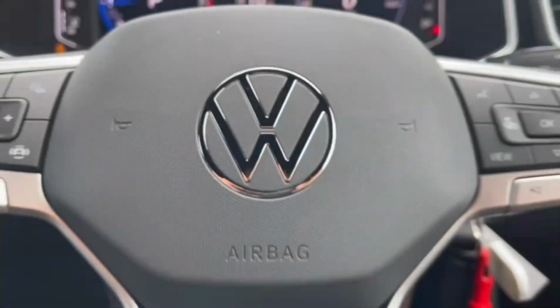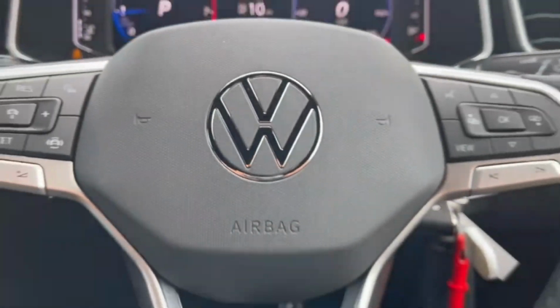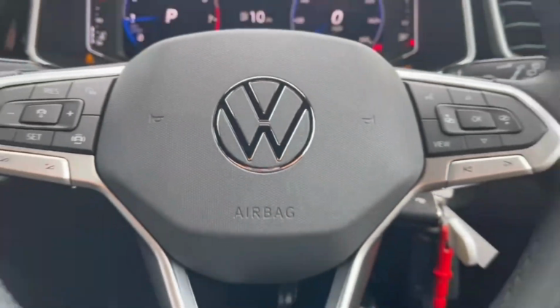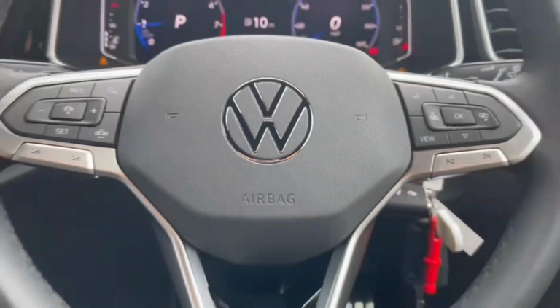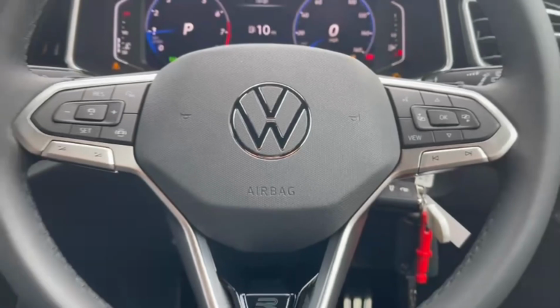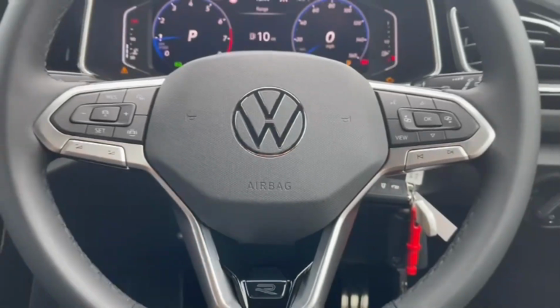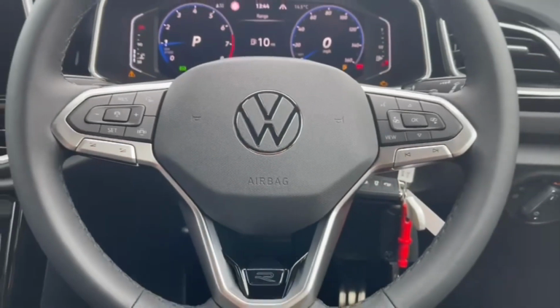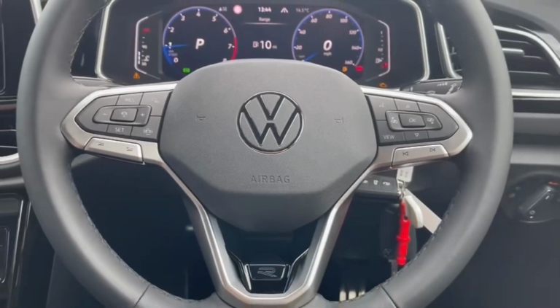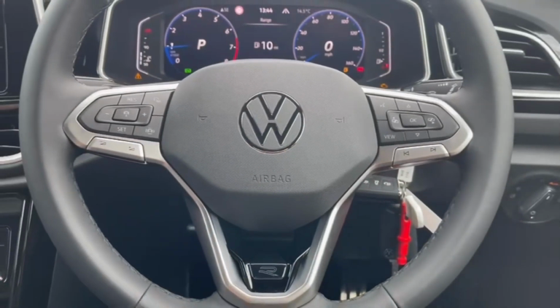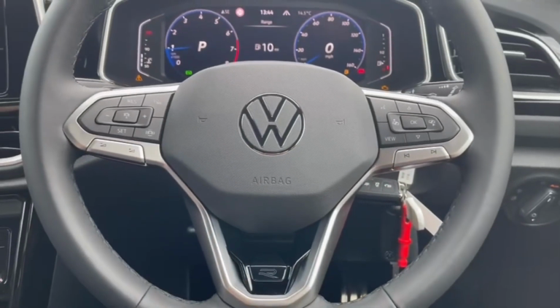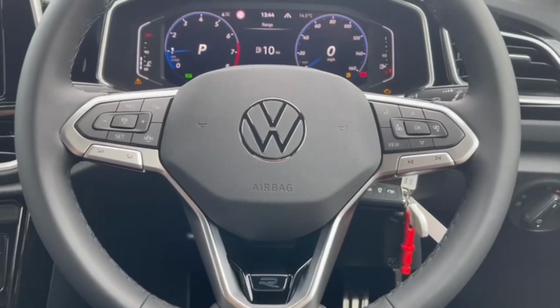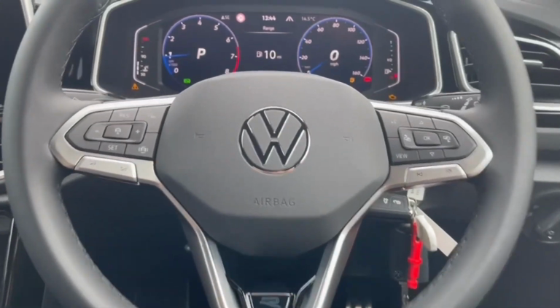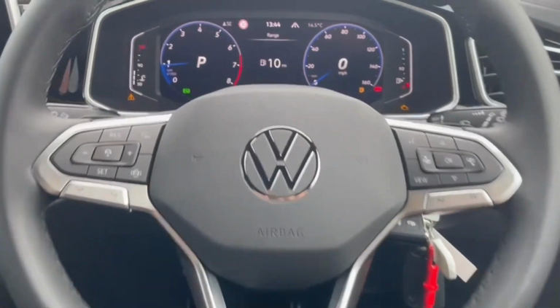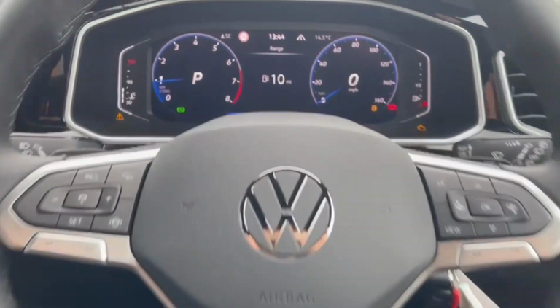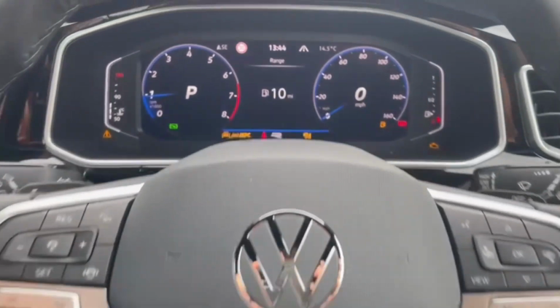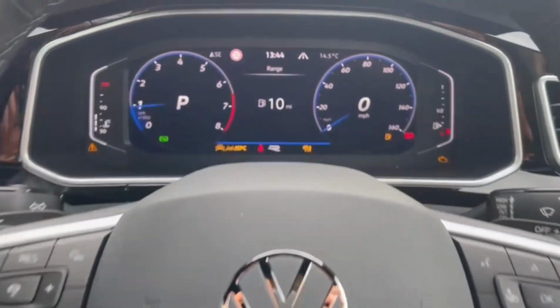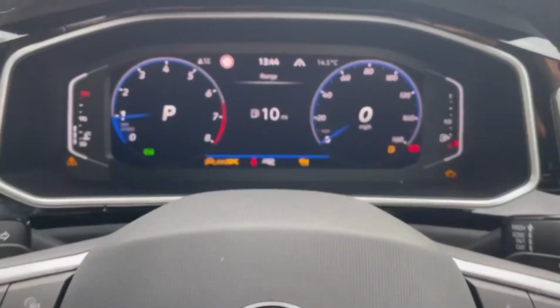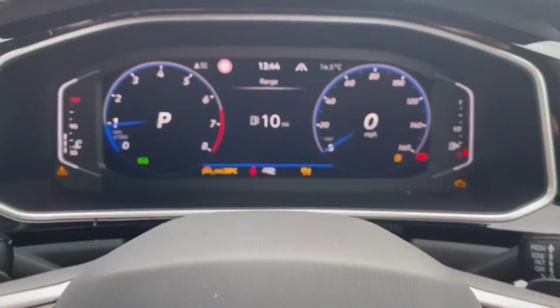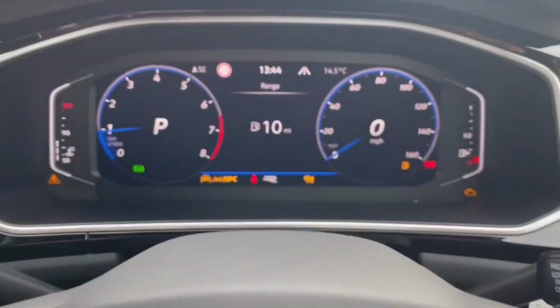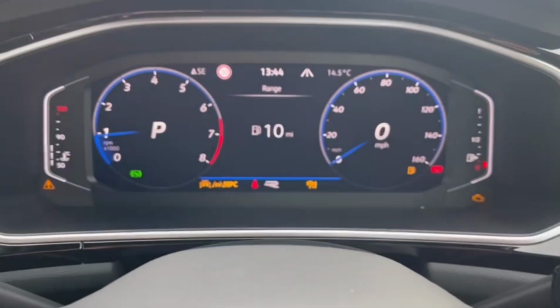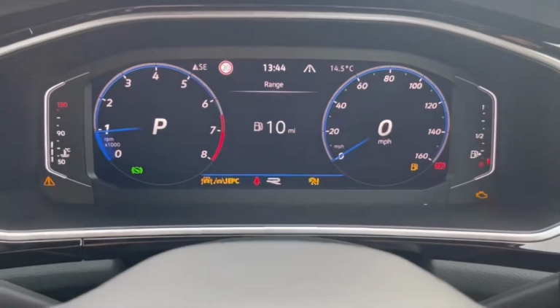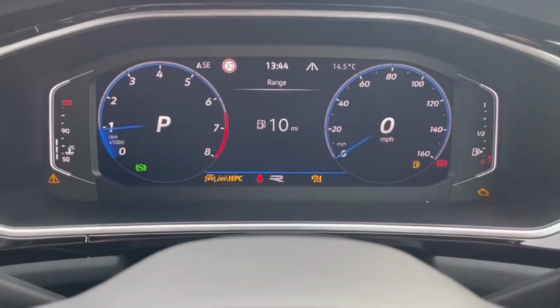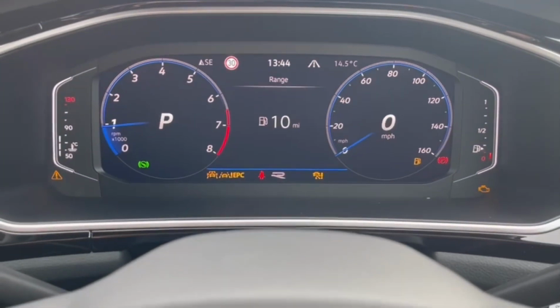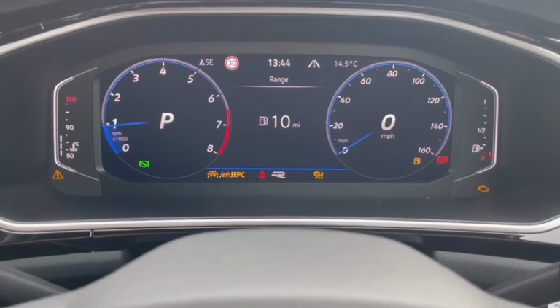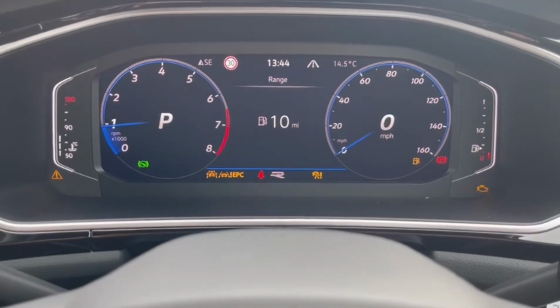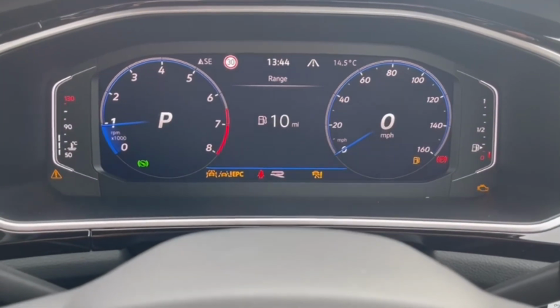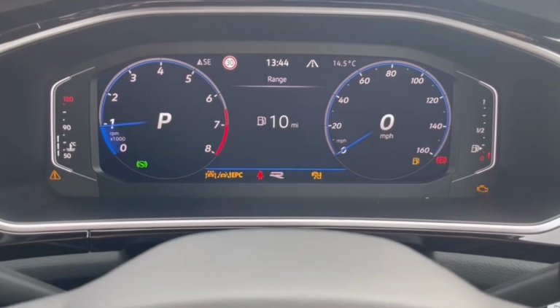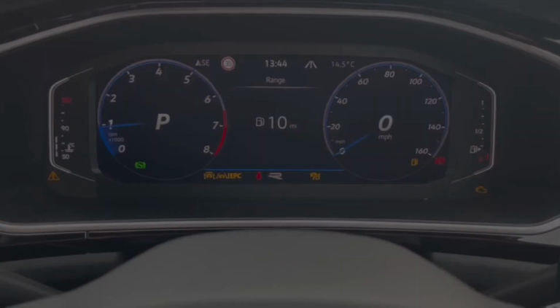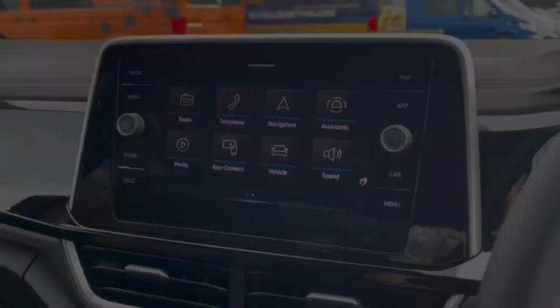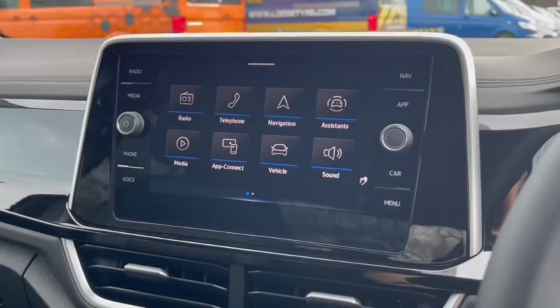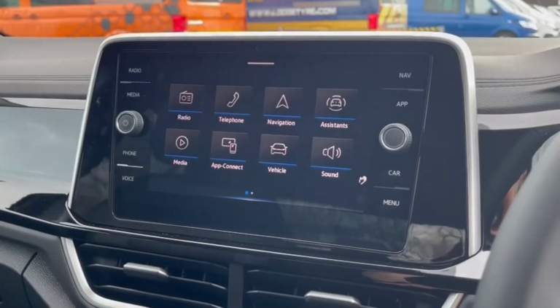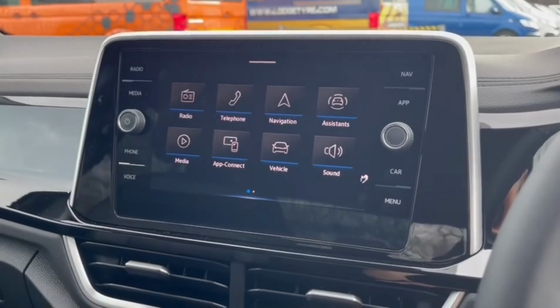On the steering wheel is your cruise control and speed limiter functions, as well as controls for the digital dash.